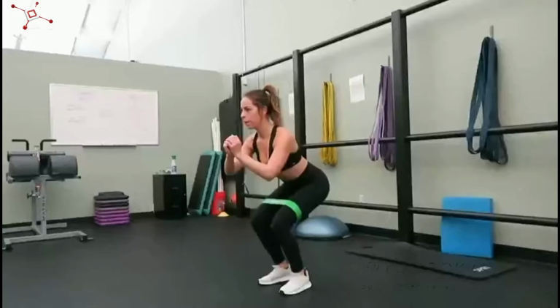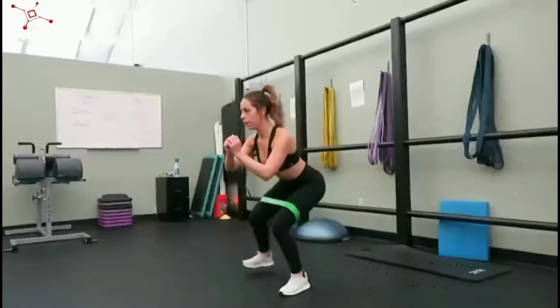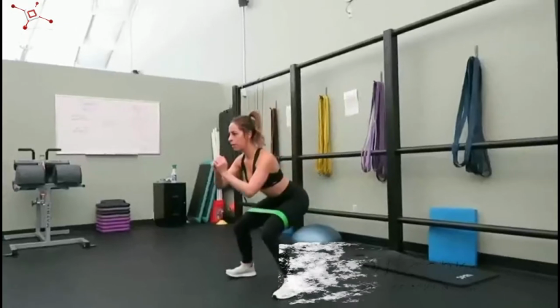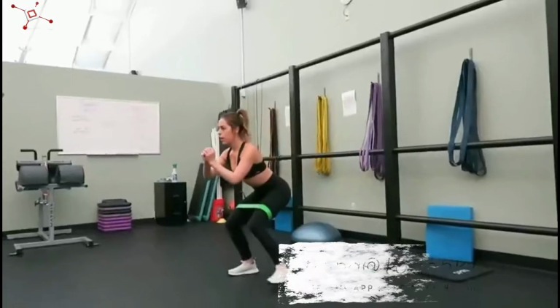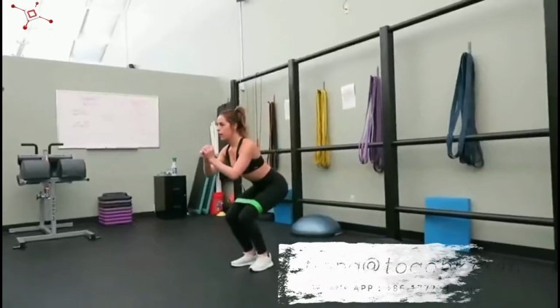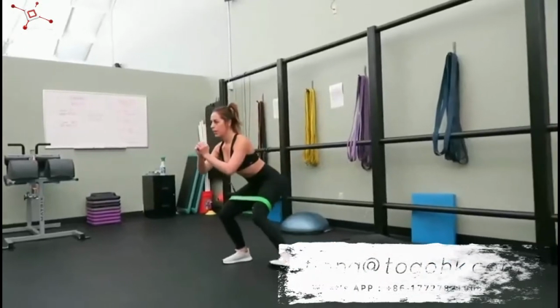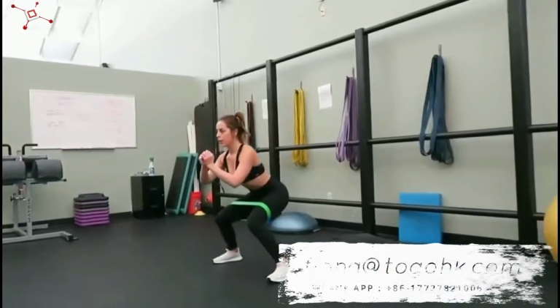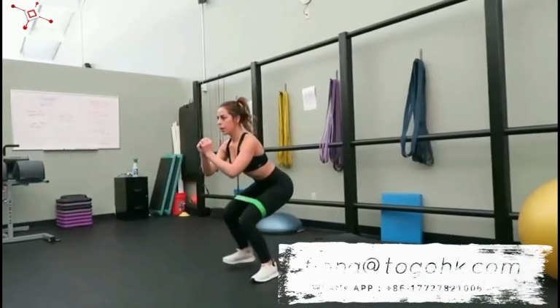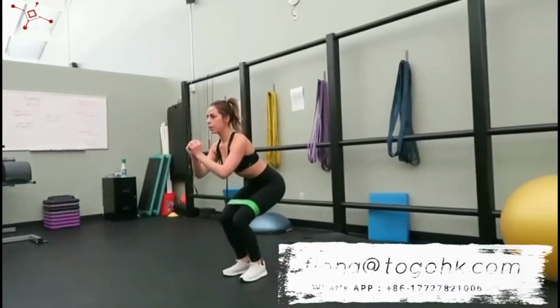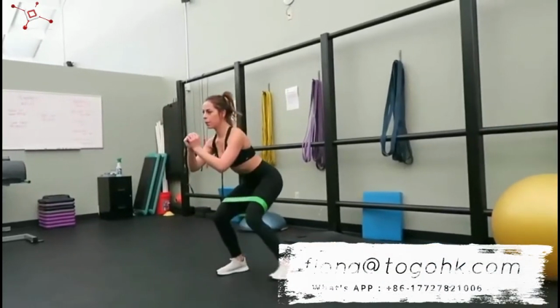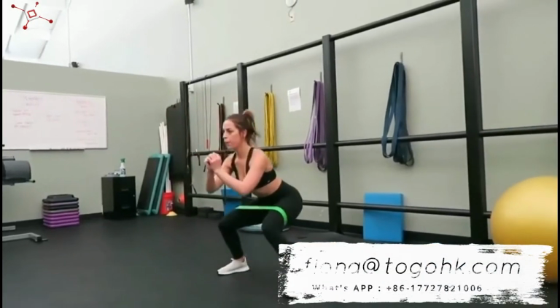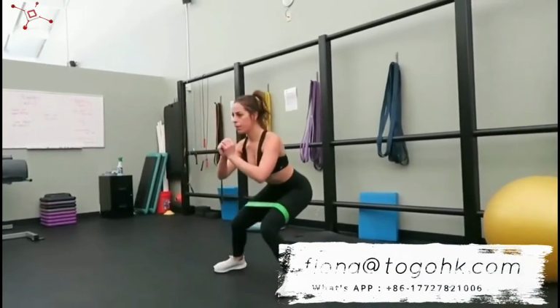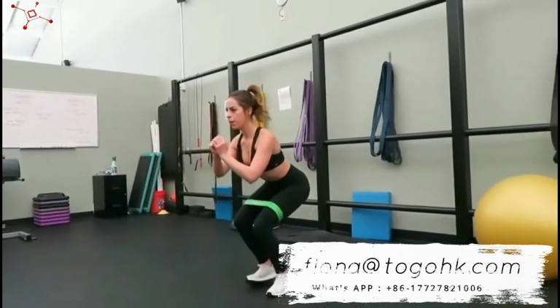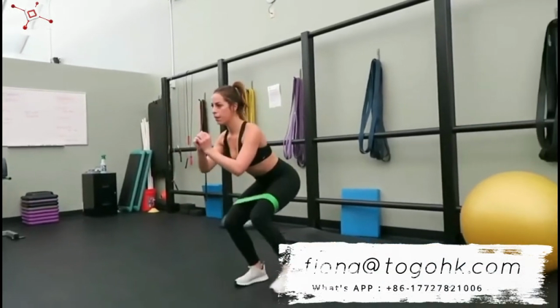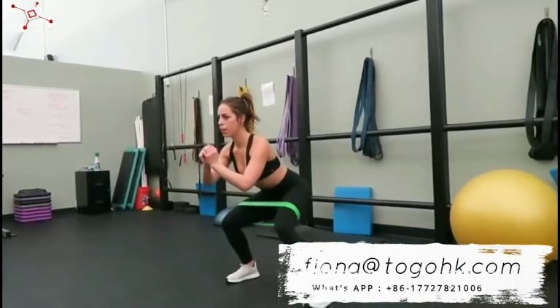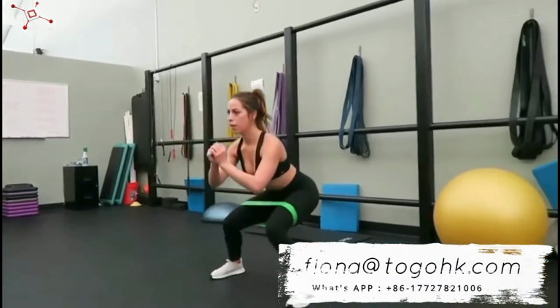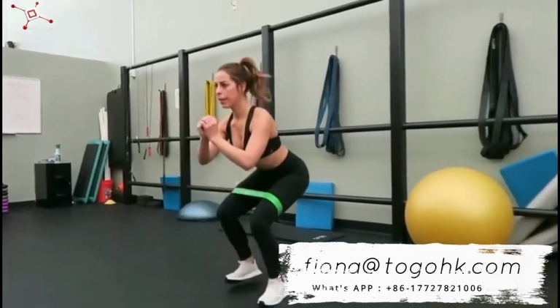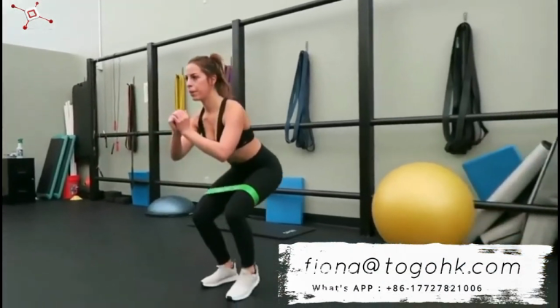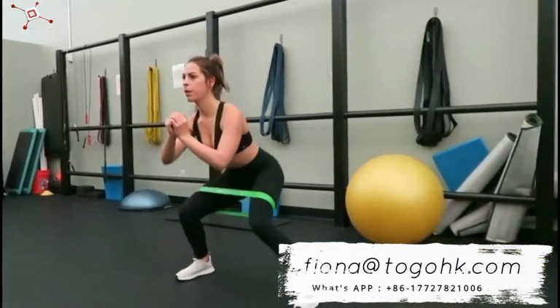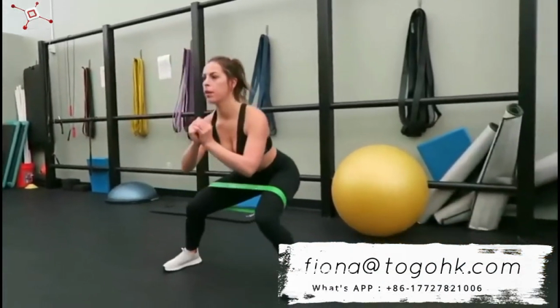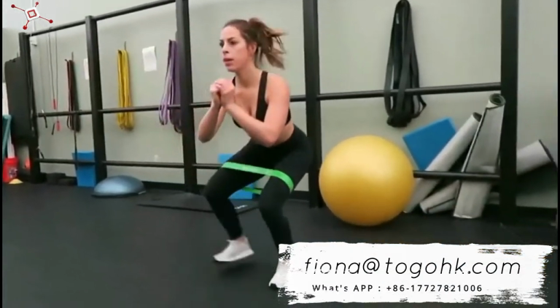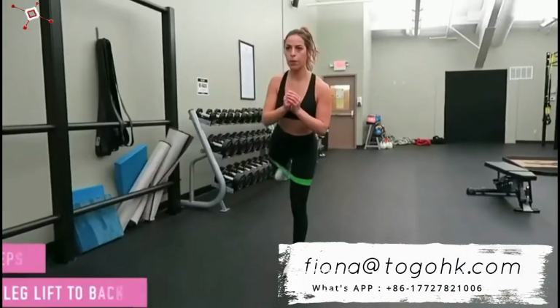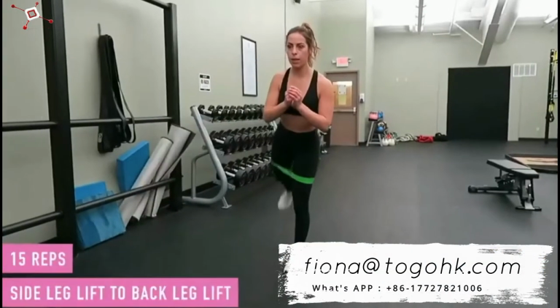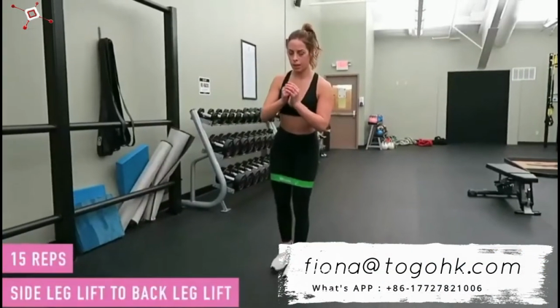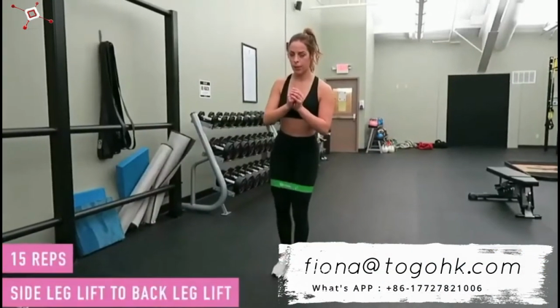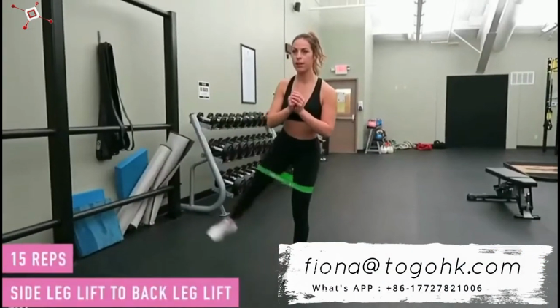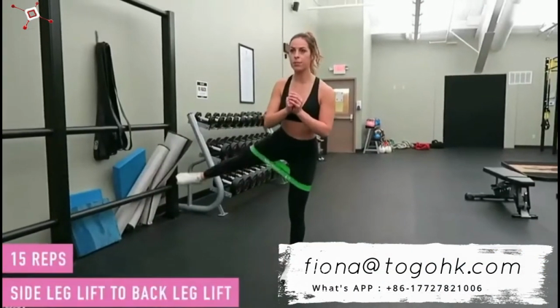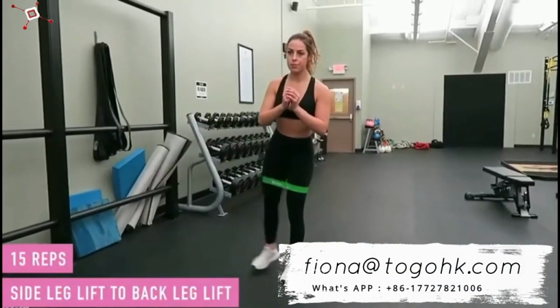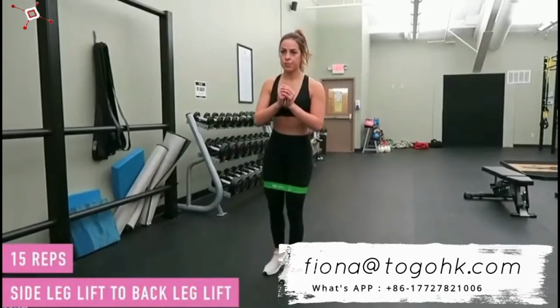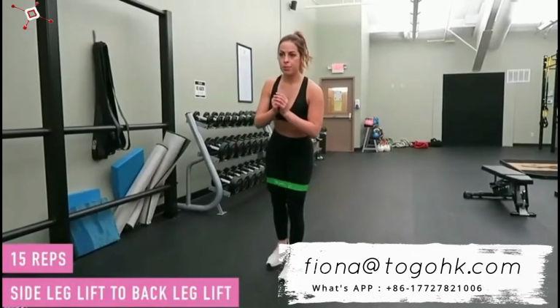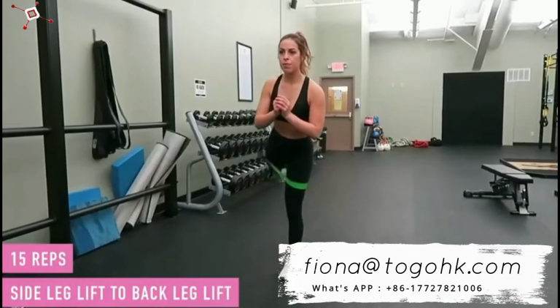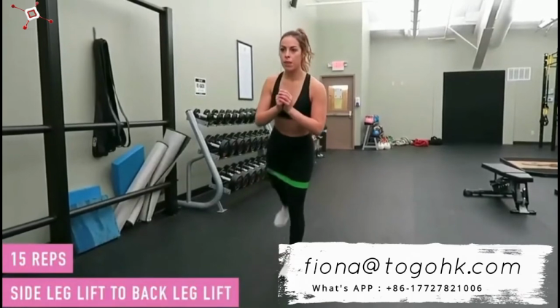This move looks very simple, like super easy, but once you do it for a while, you start to feel it. Man, this one was really fun. I like this one. I did a side leg lift to a back leg lift.